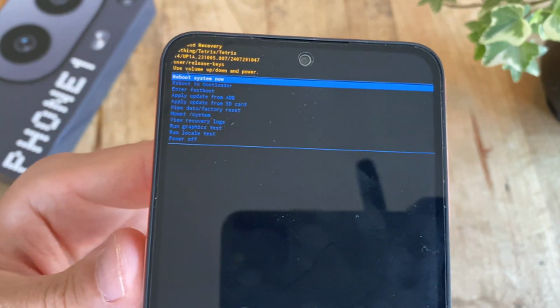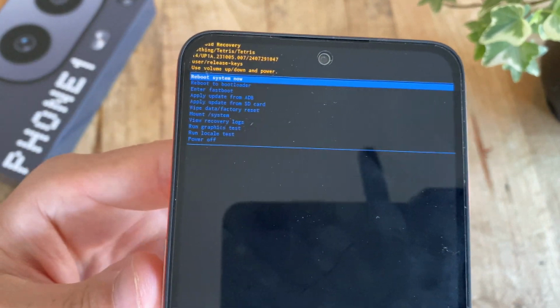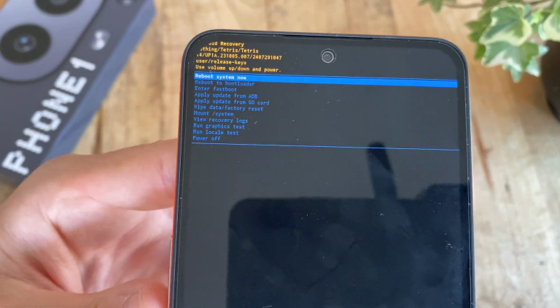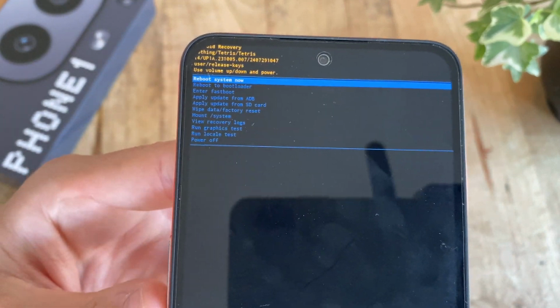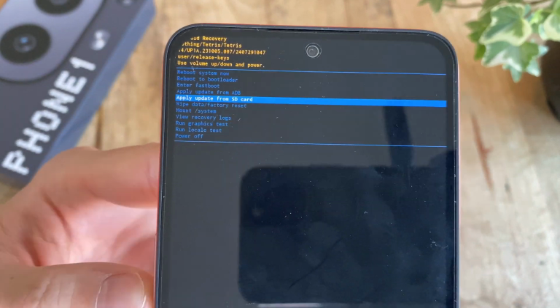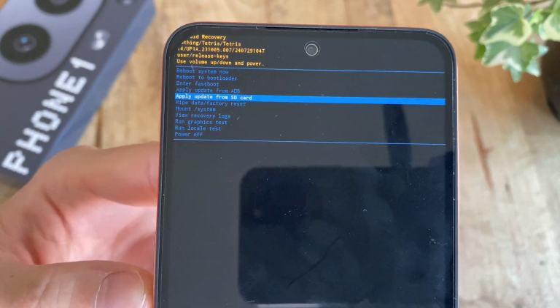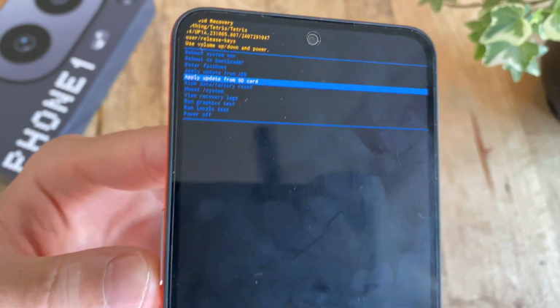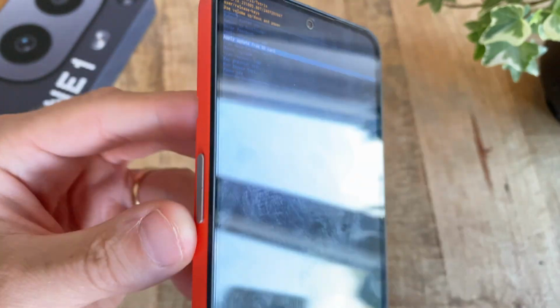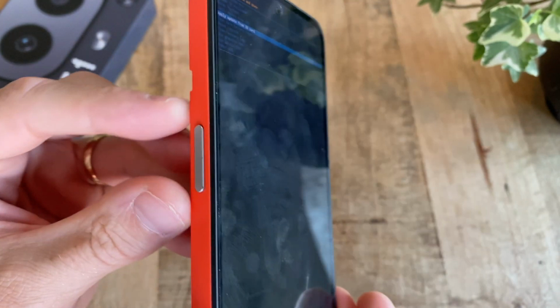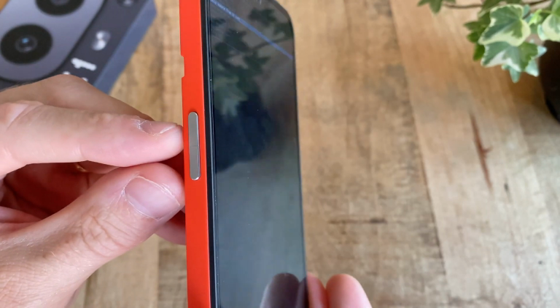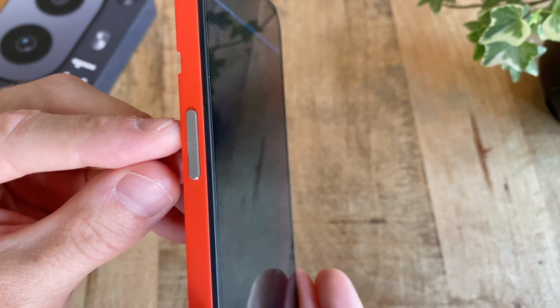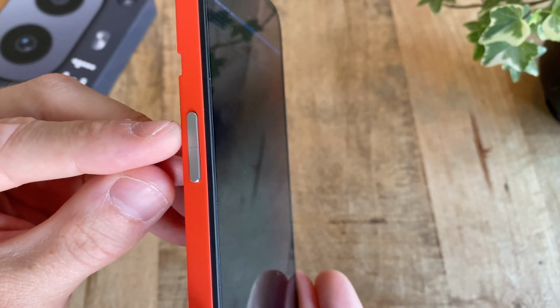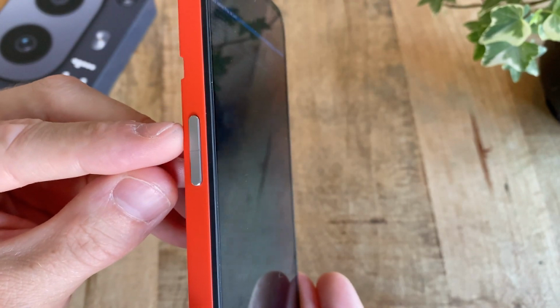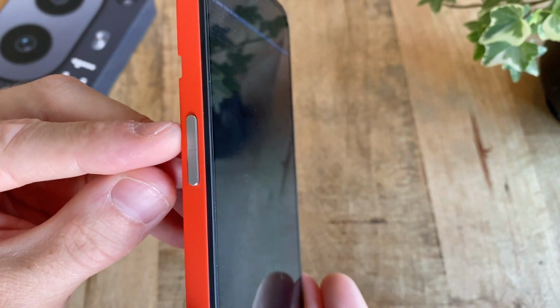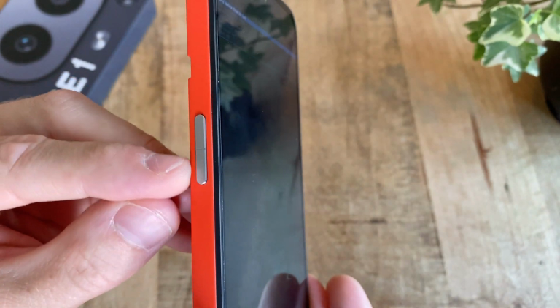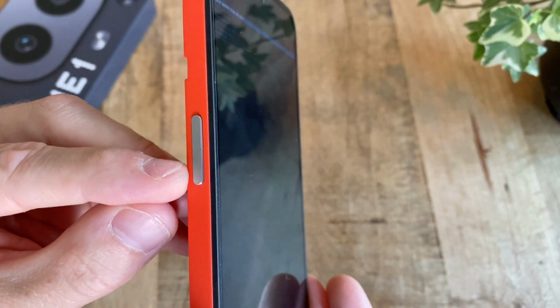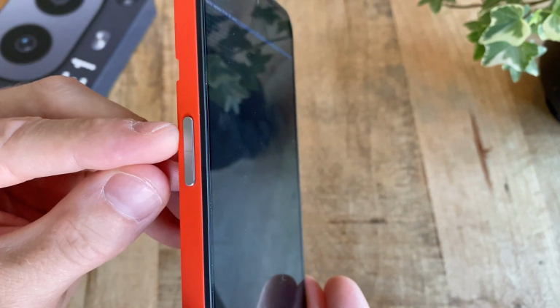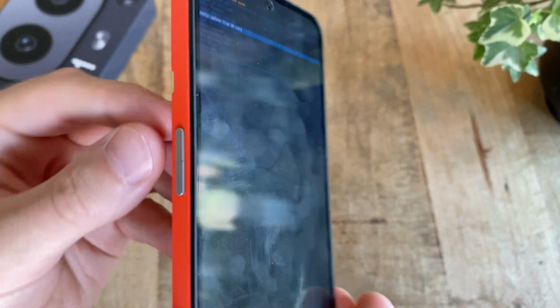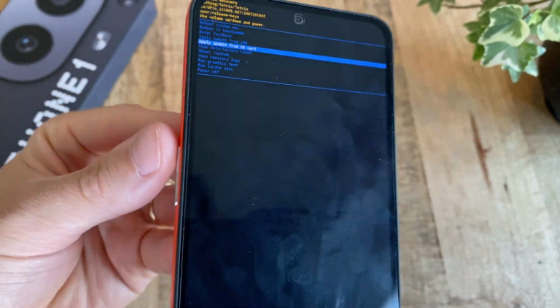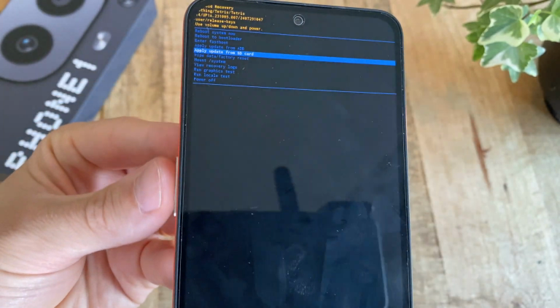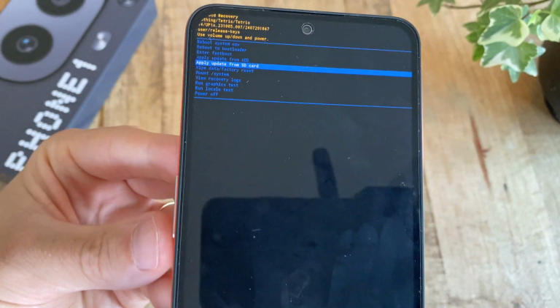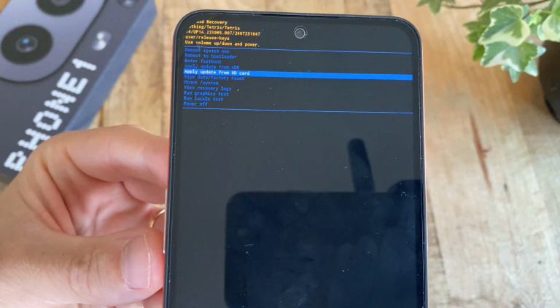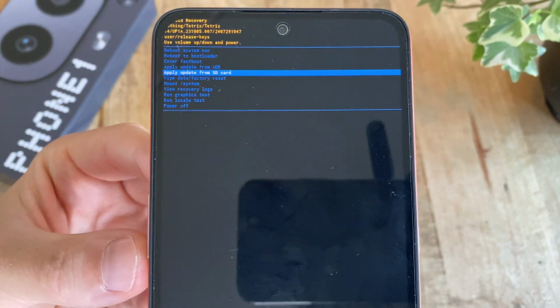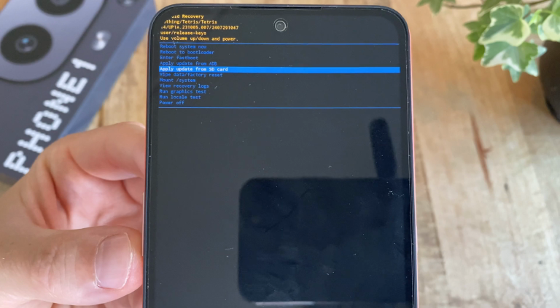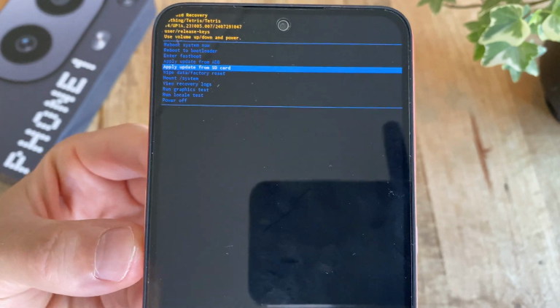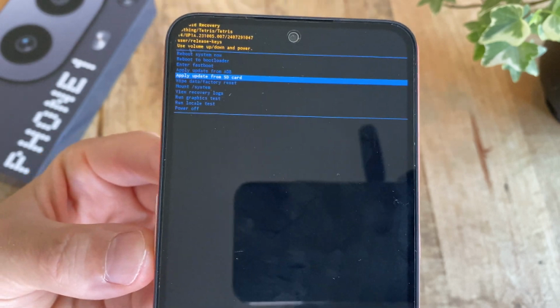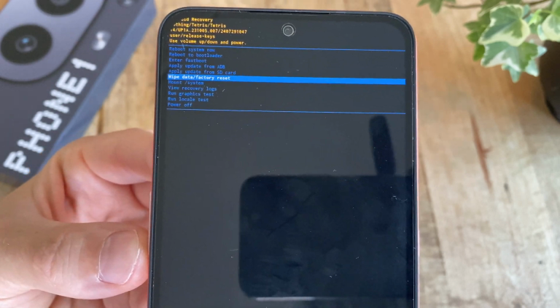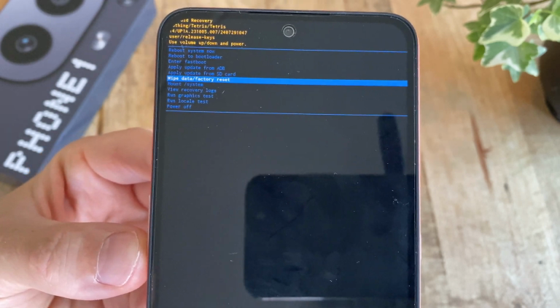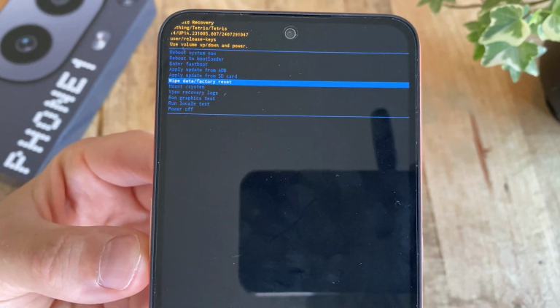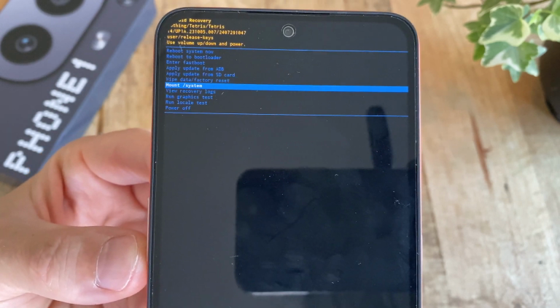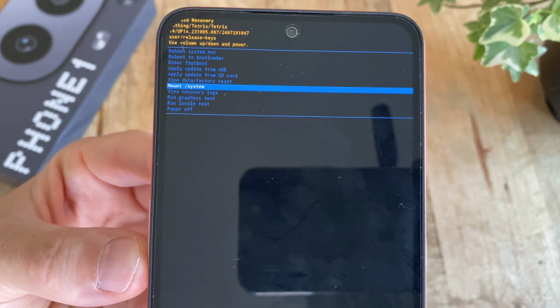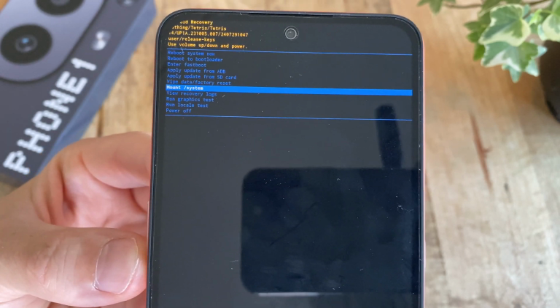In here, use the volume up and down buttons to navigate the different options and select the one you want using the power button.